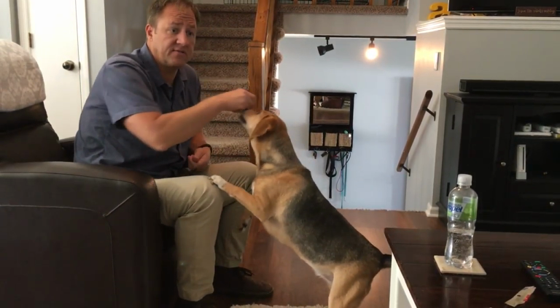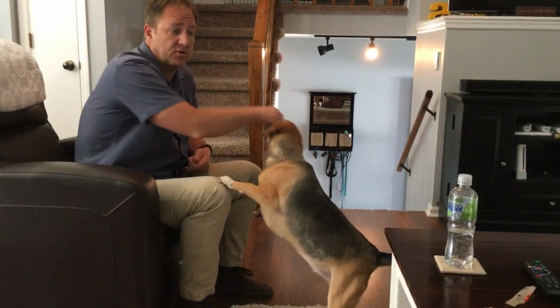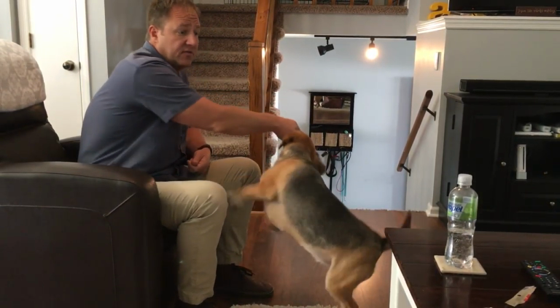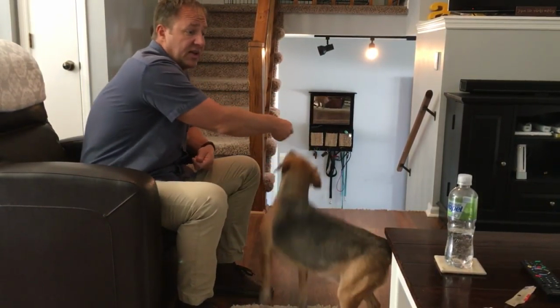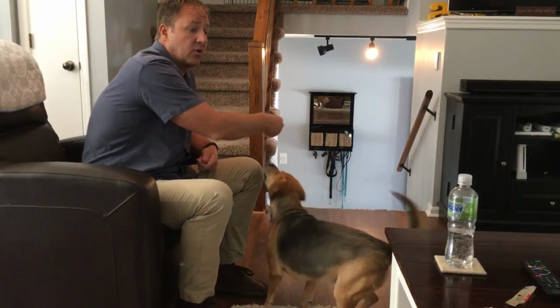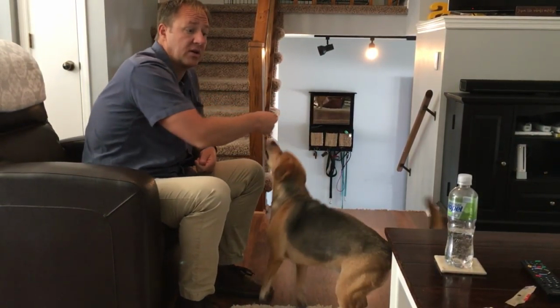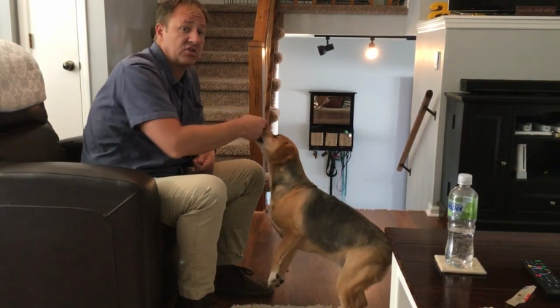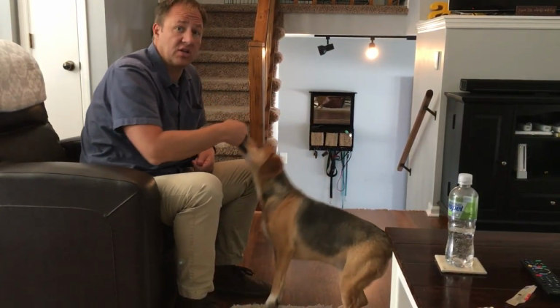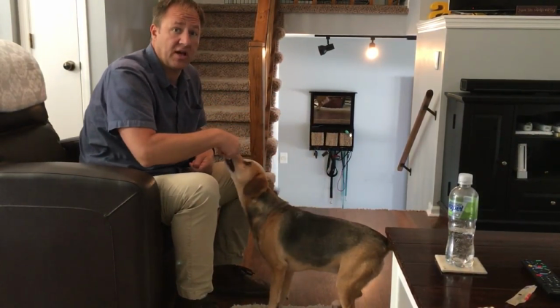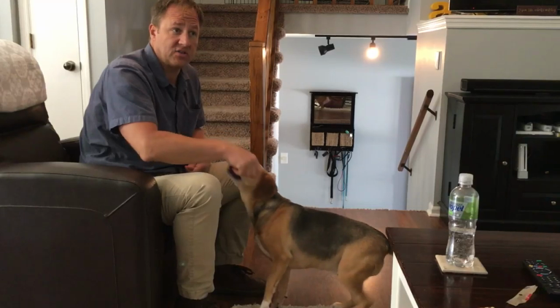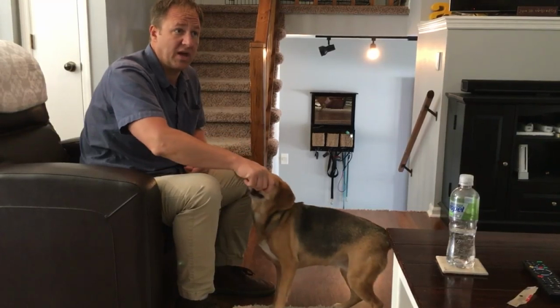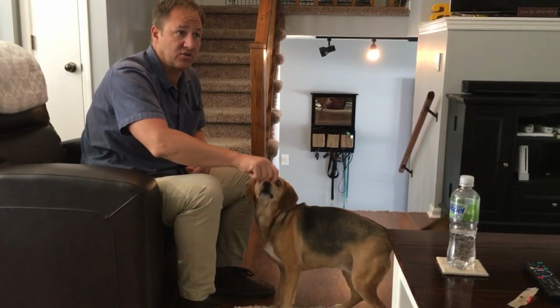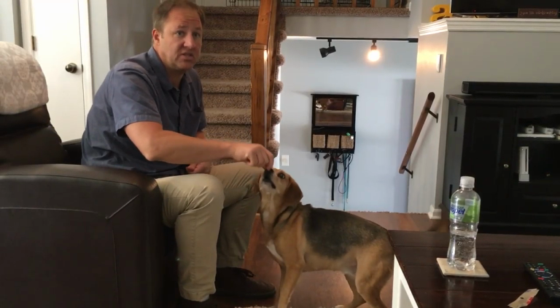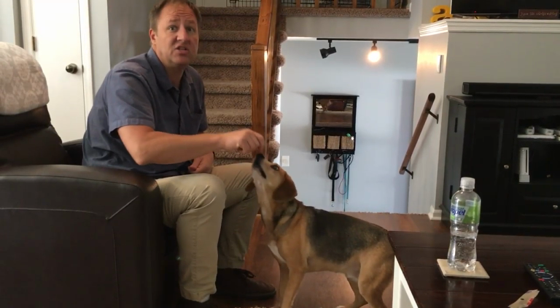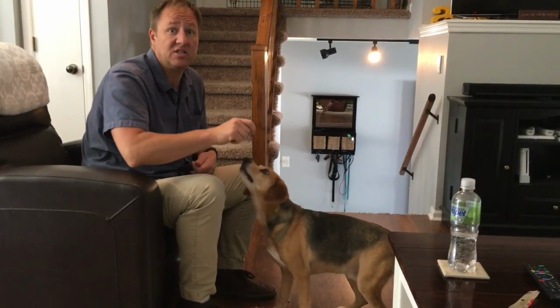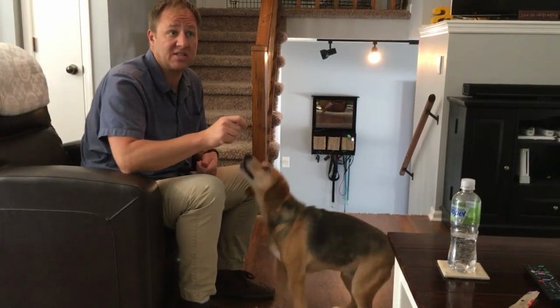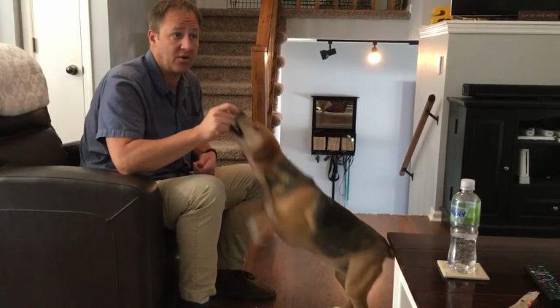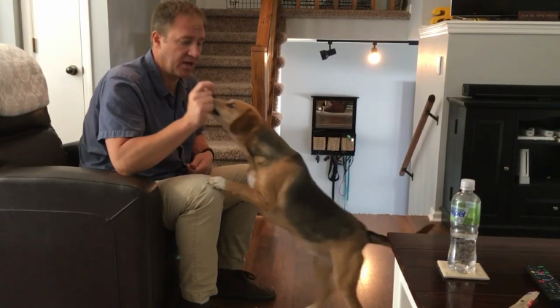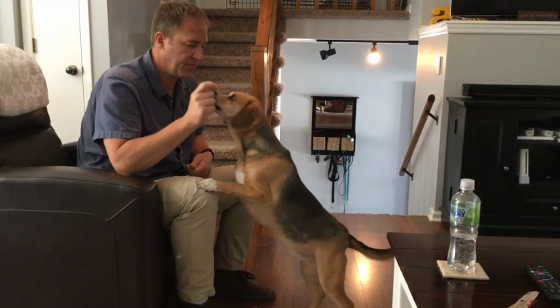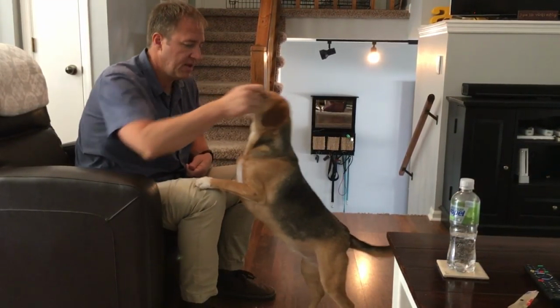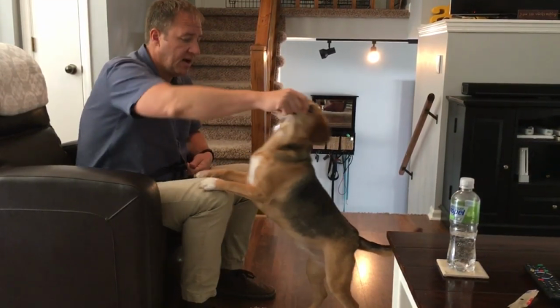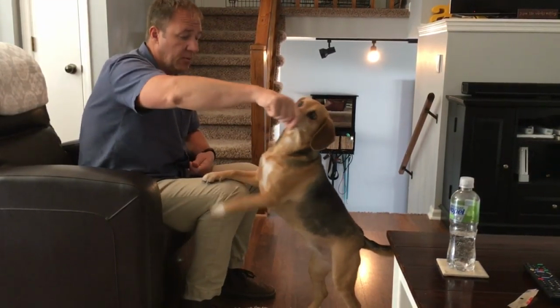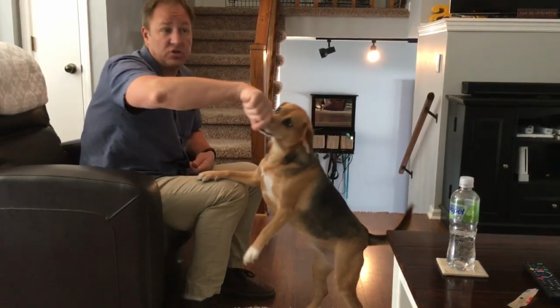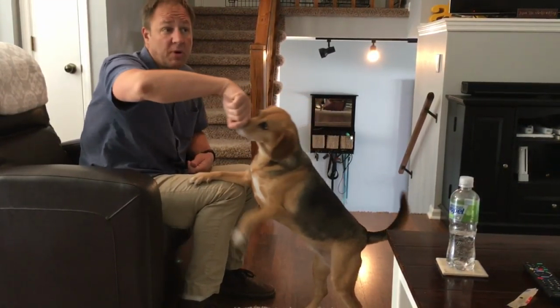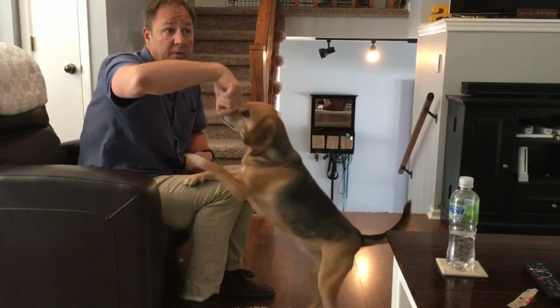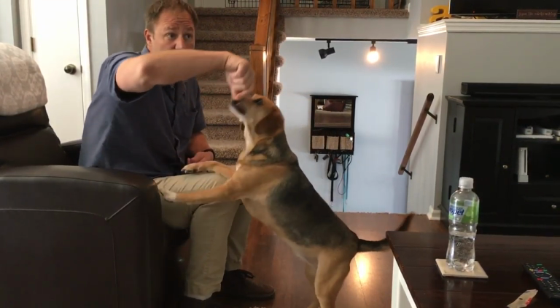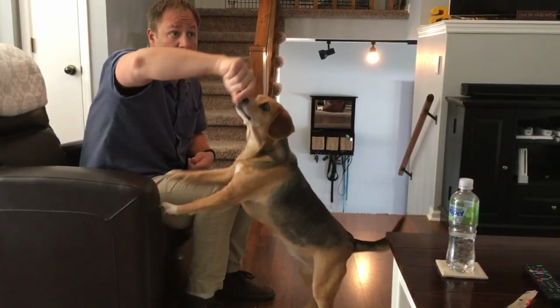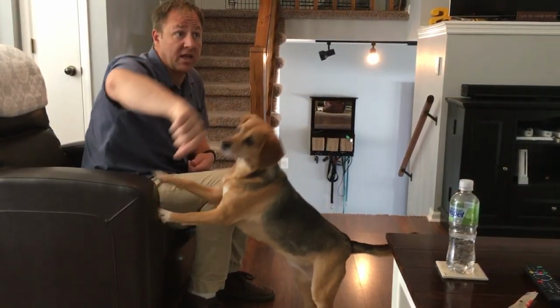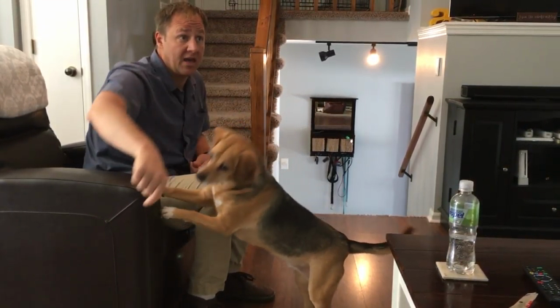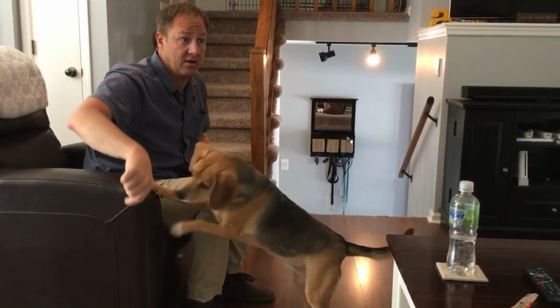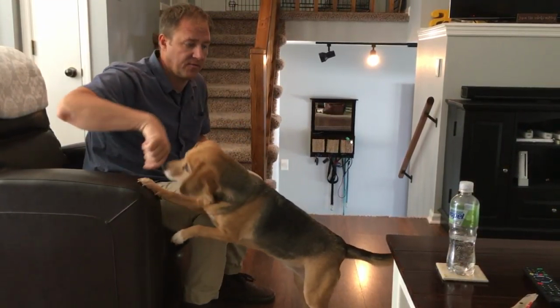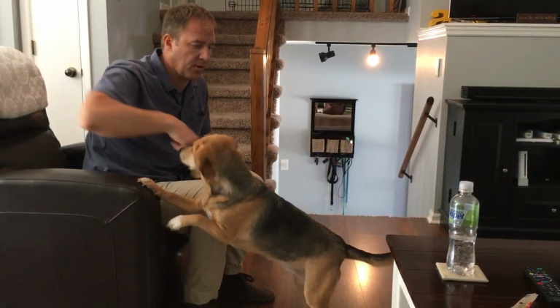This is a version of the counter conditioning class that we actually teach each Saturday, which she would probably be a good candidate for.